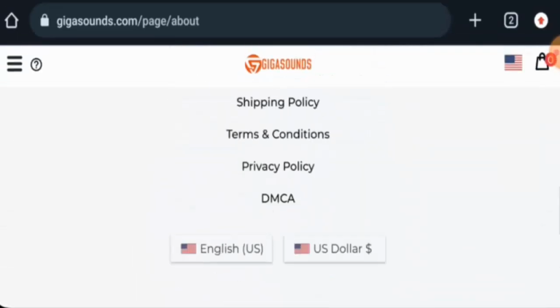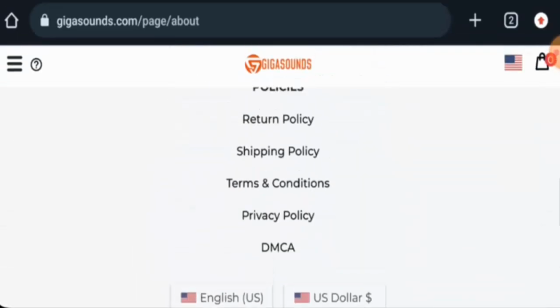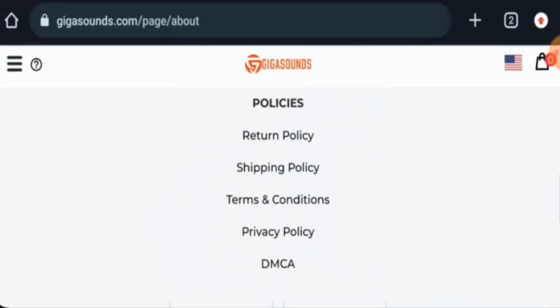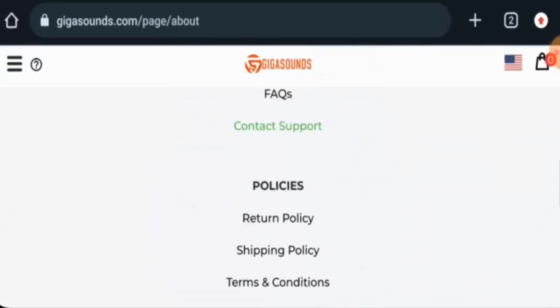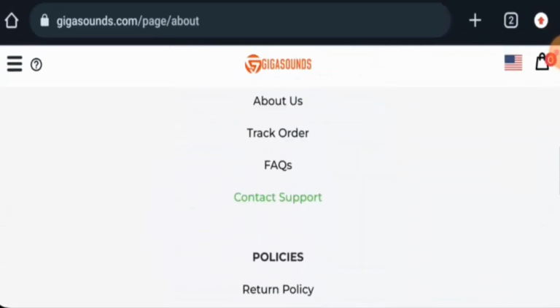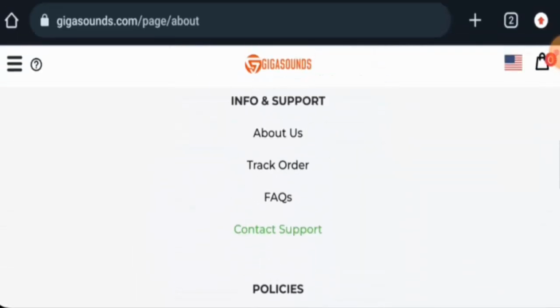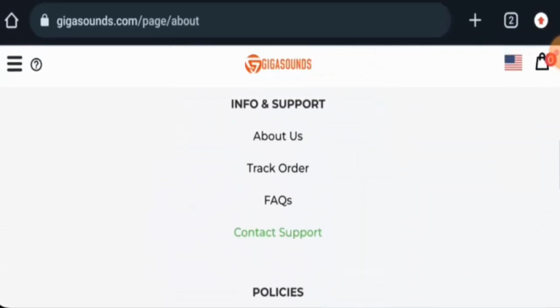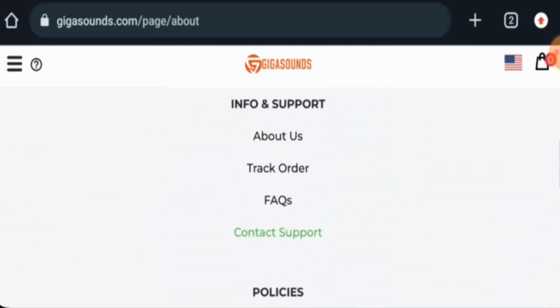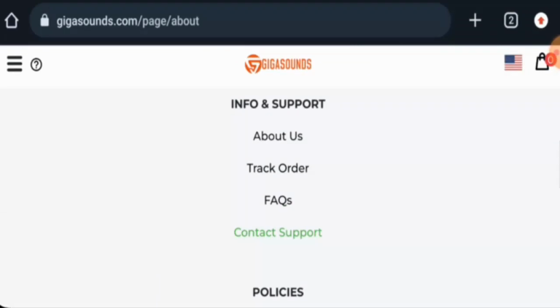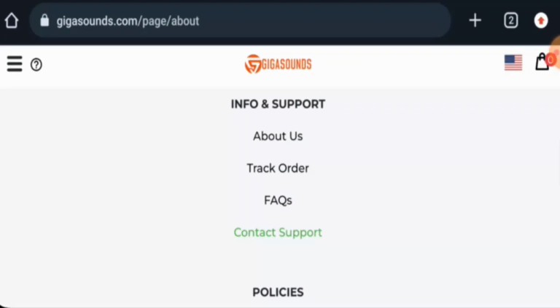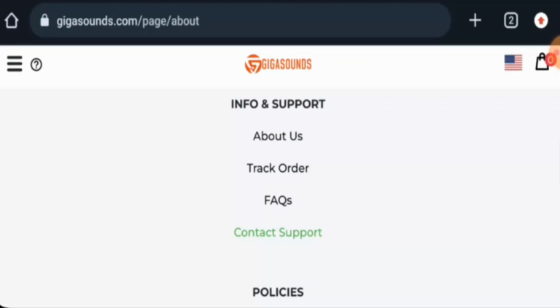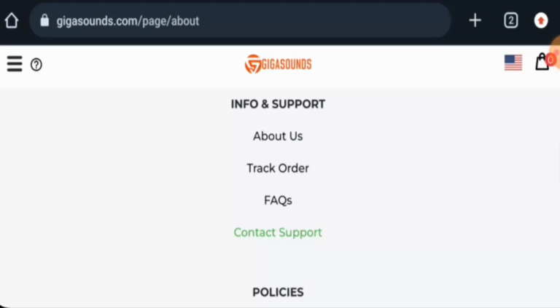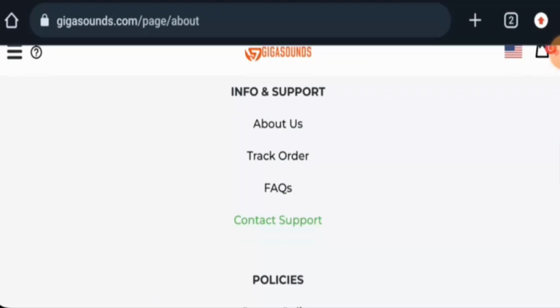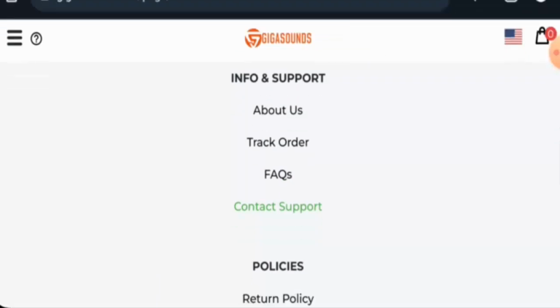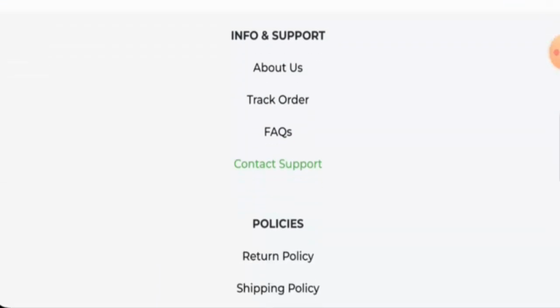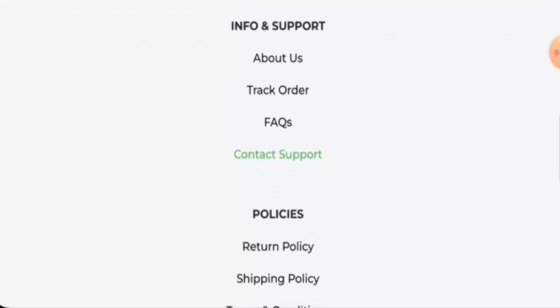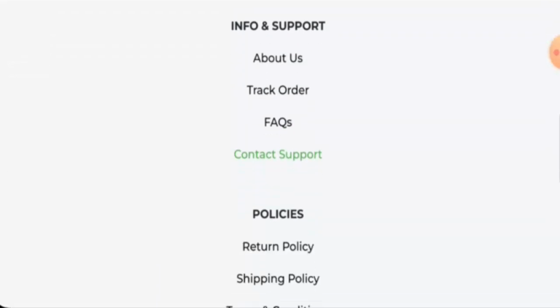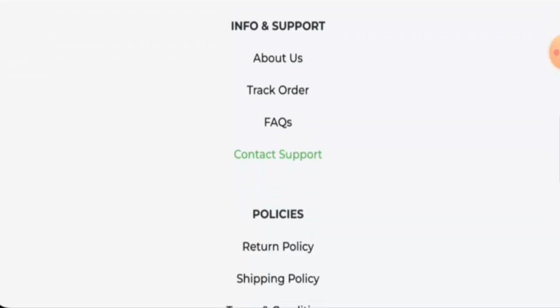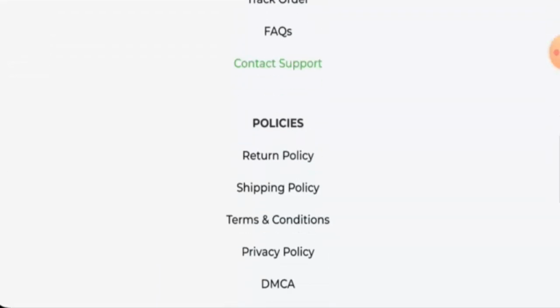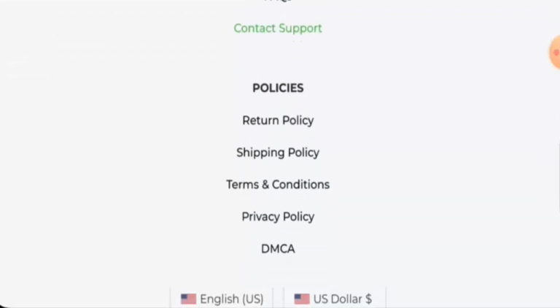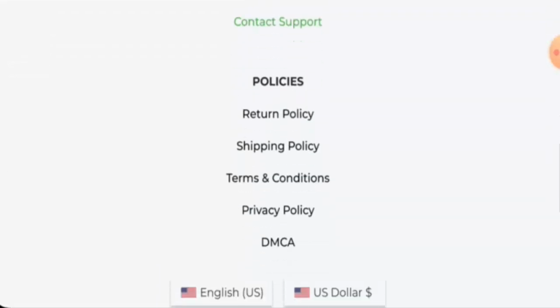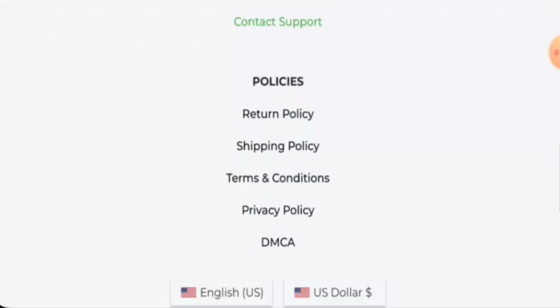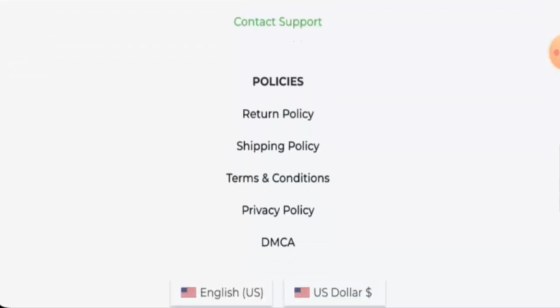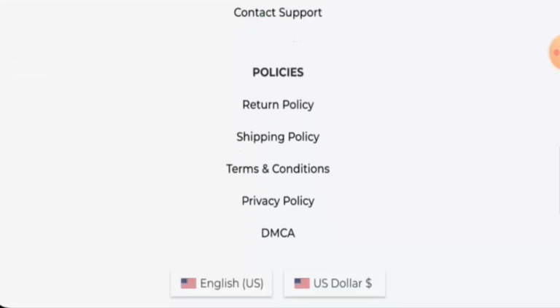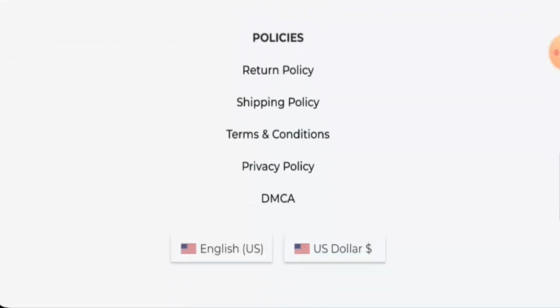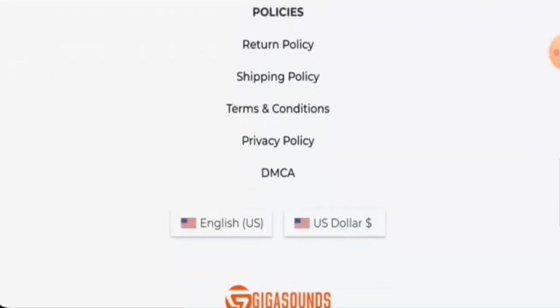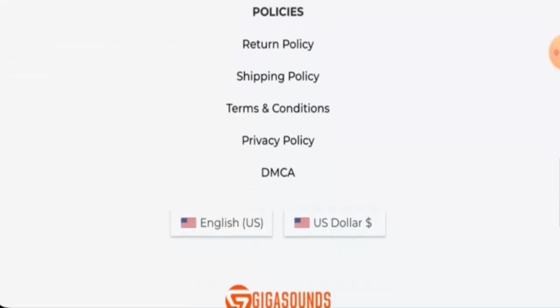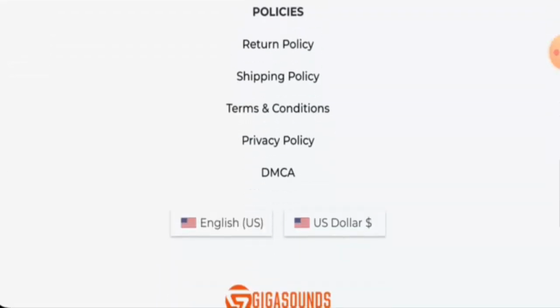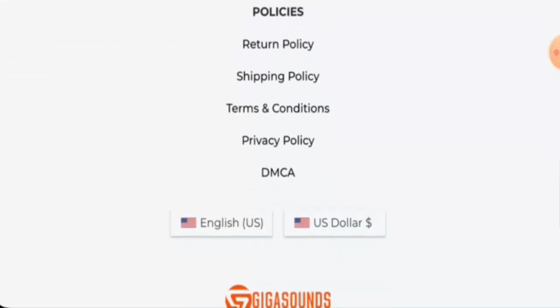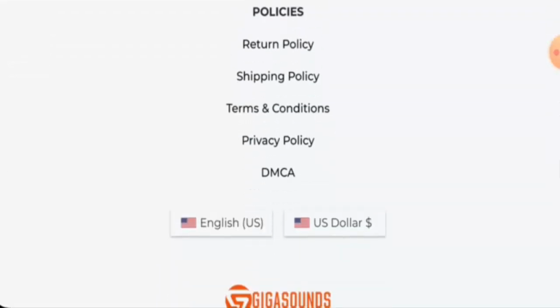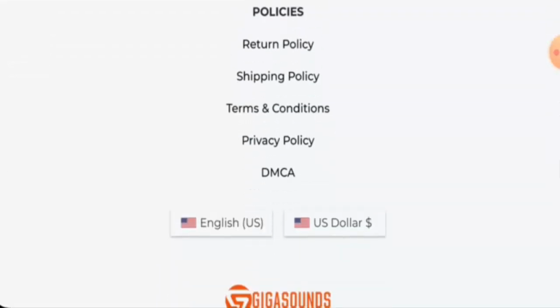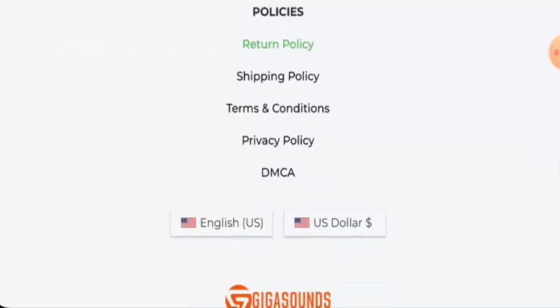About the social media presence, we have found out that this website does not have any social media accounts. That is a drawback.